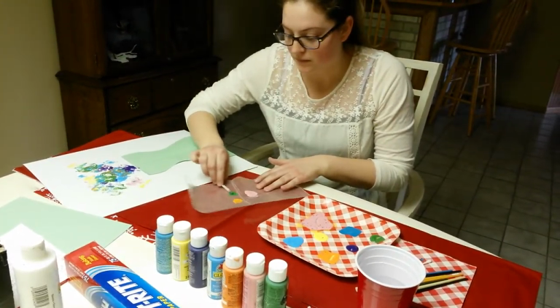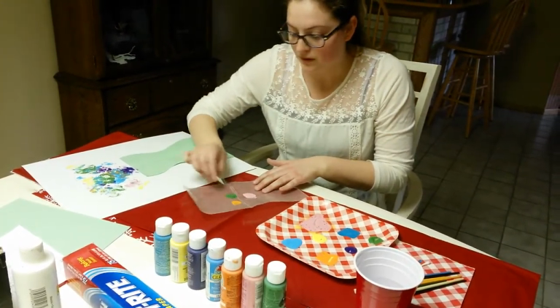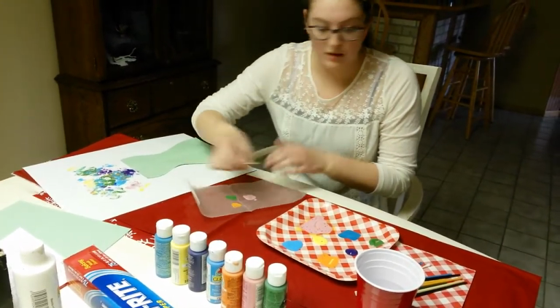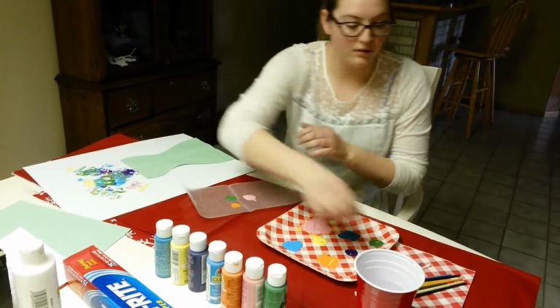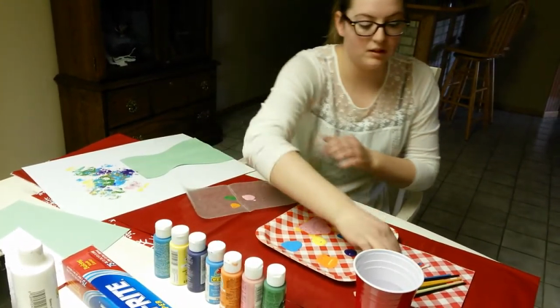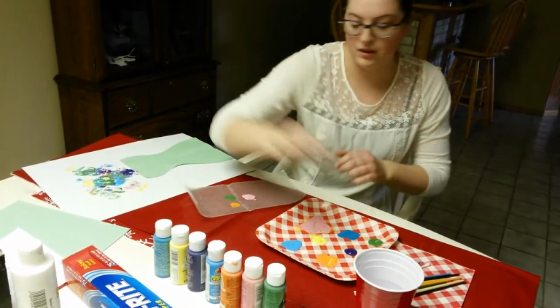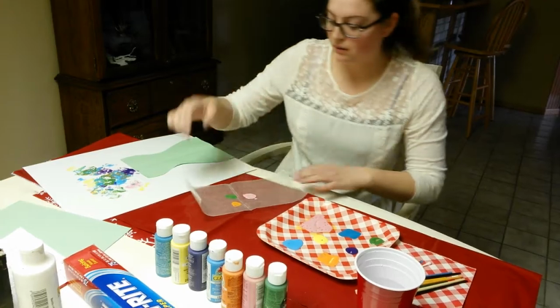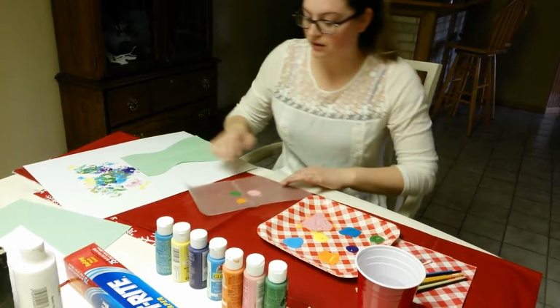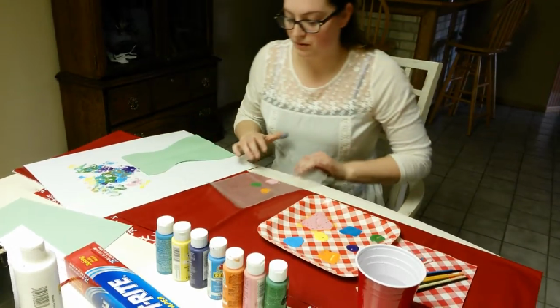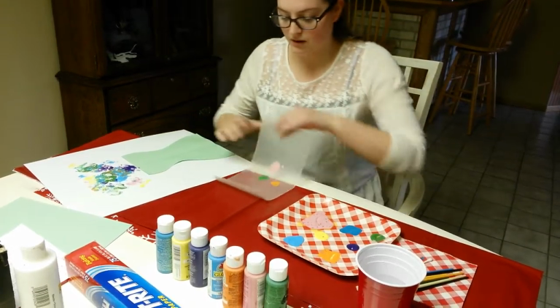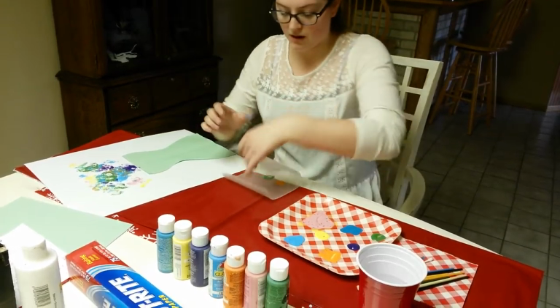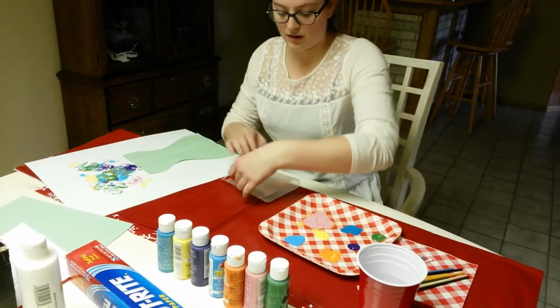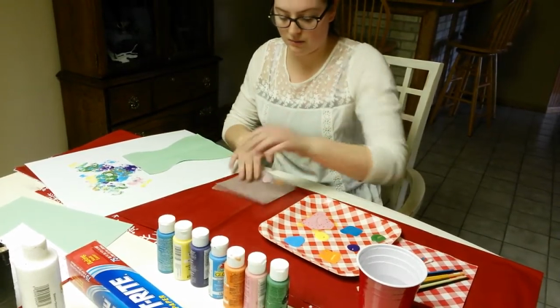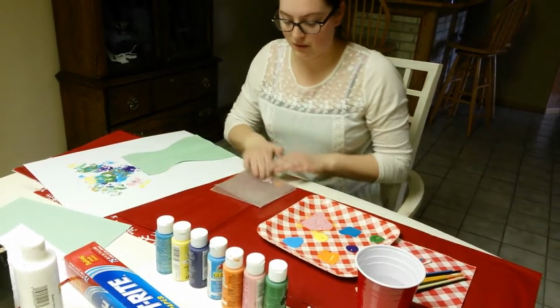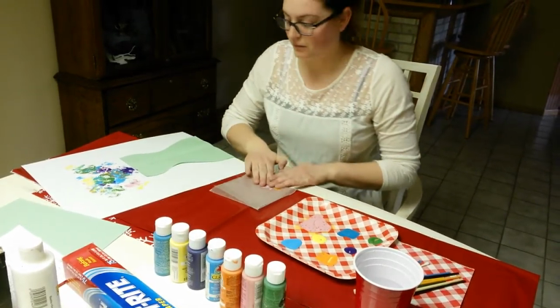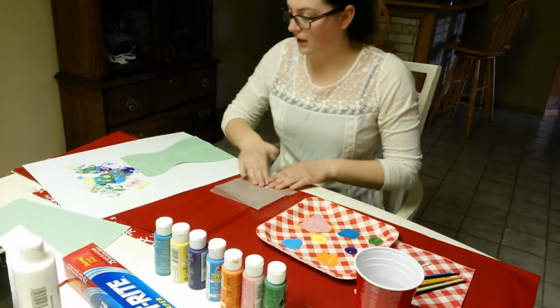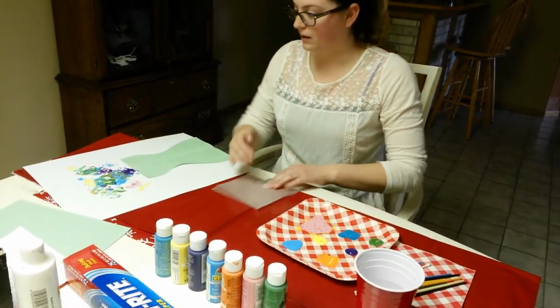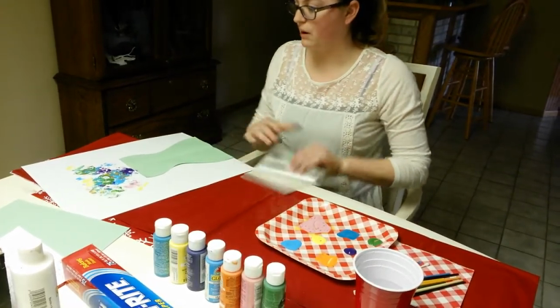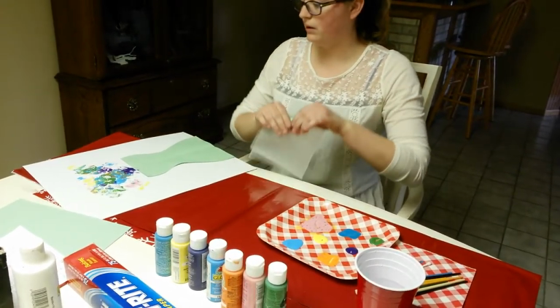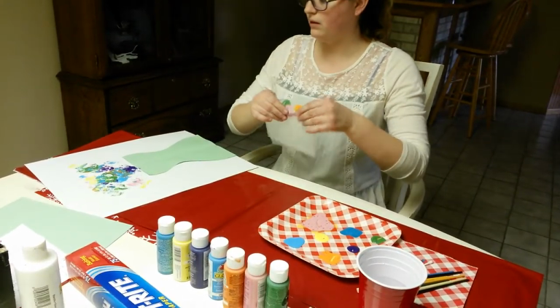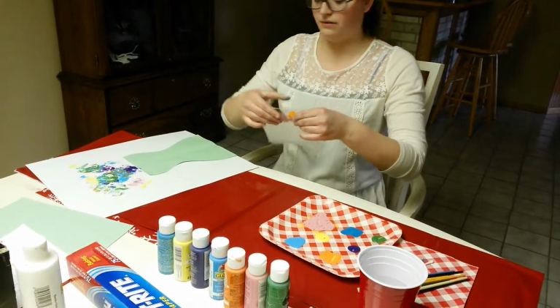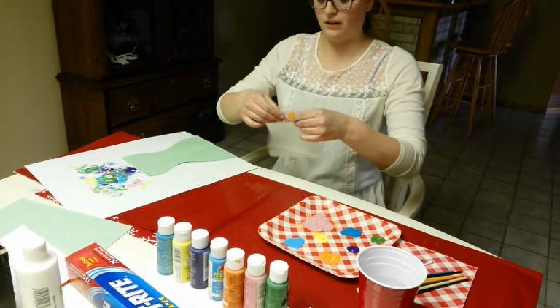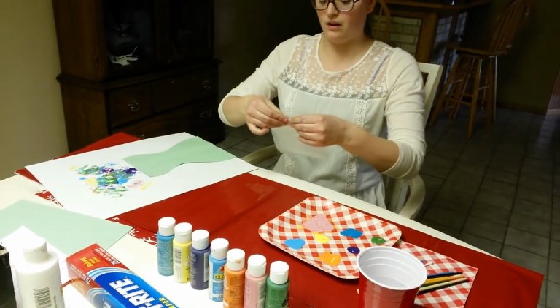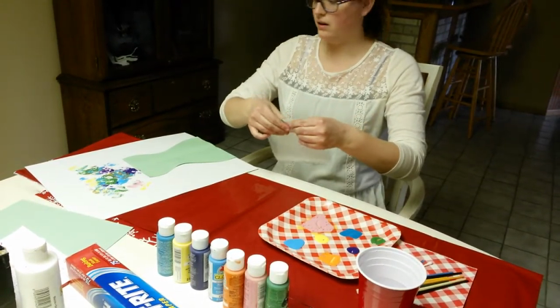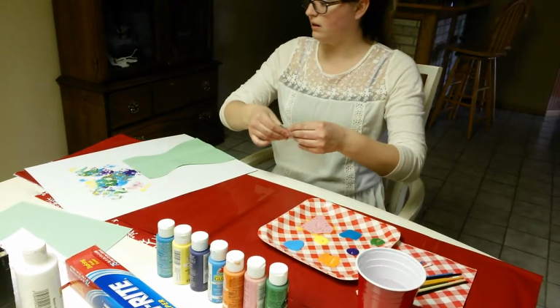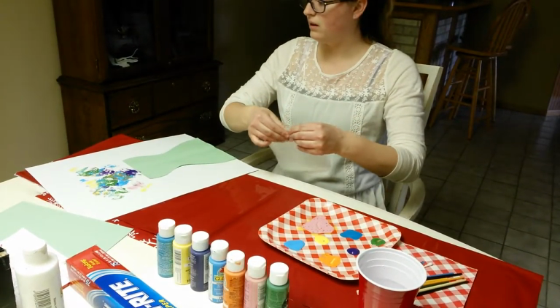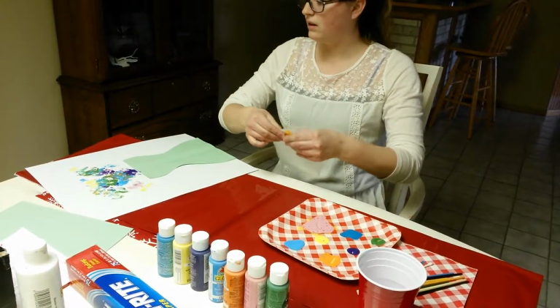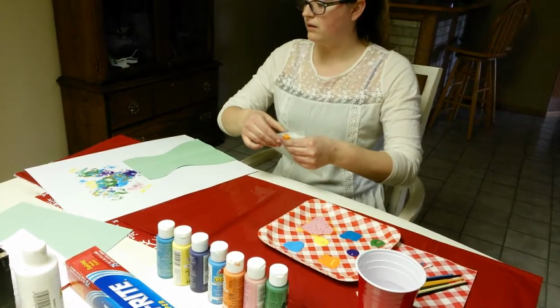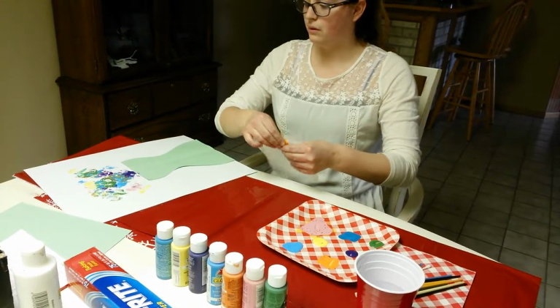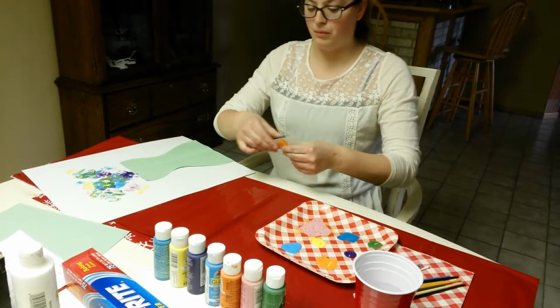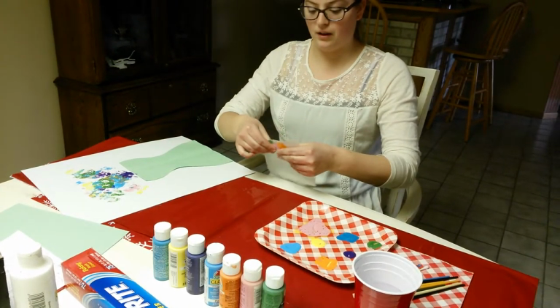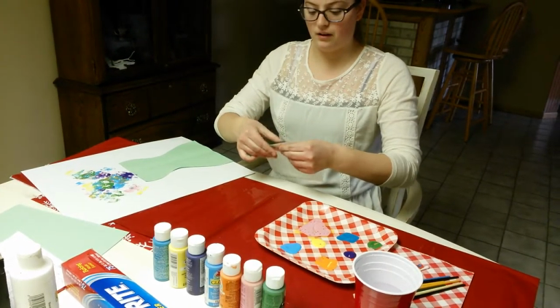And then once I'm done with this one, I am going to paint around it and fill in the open area.